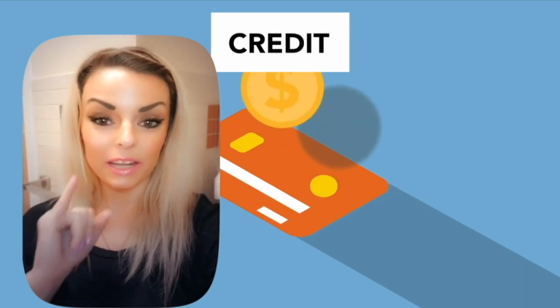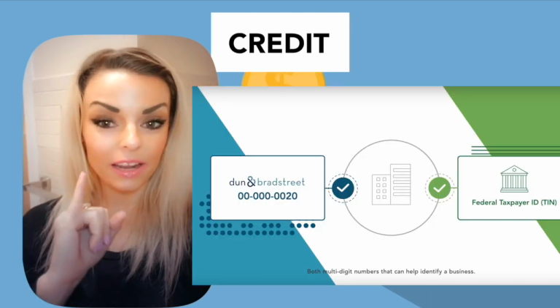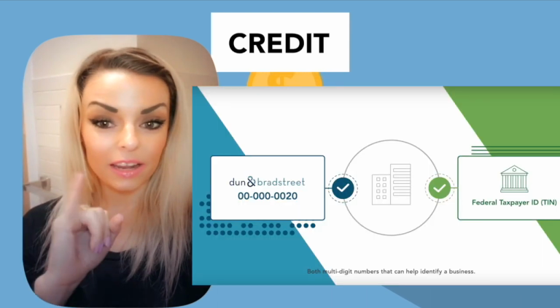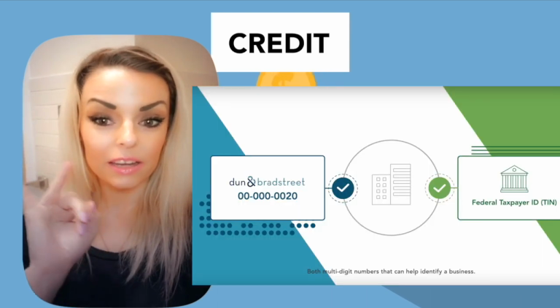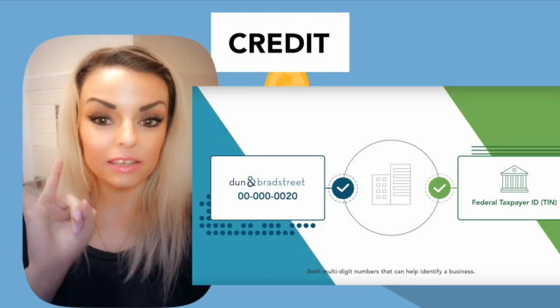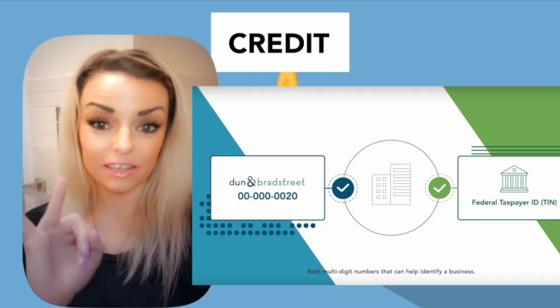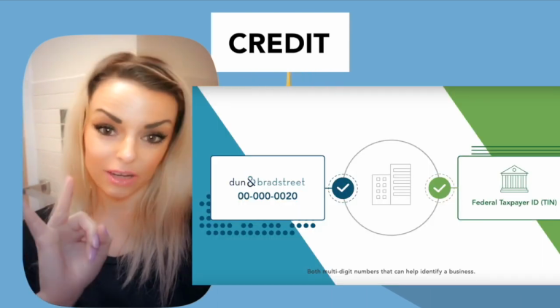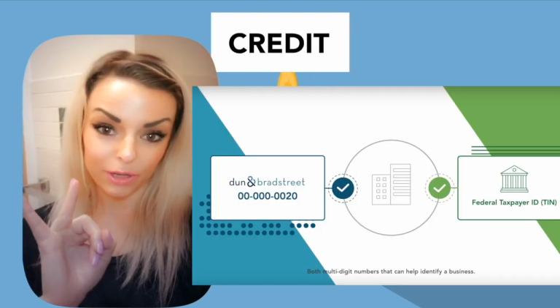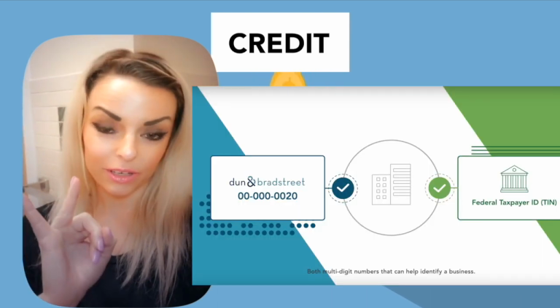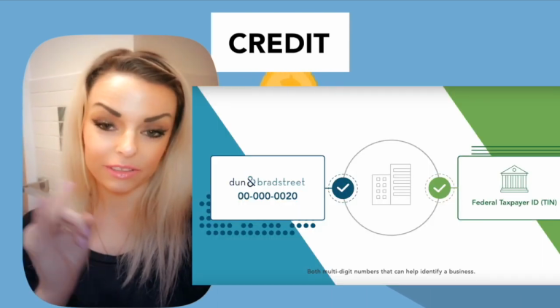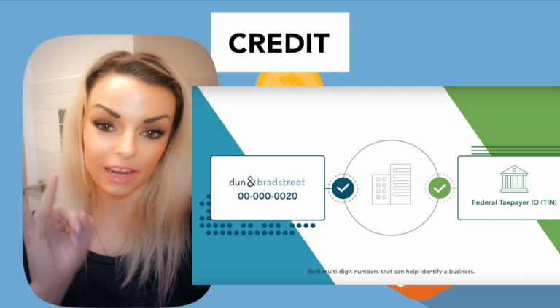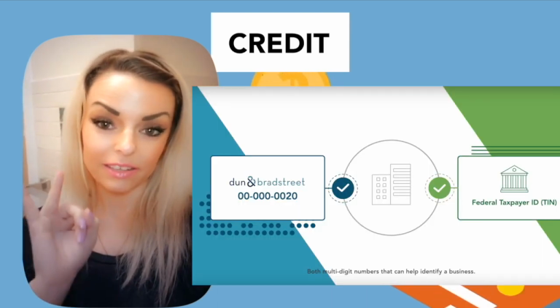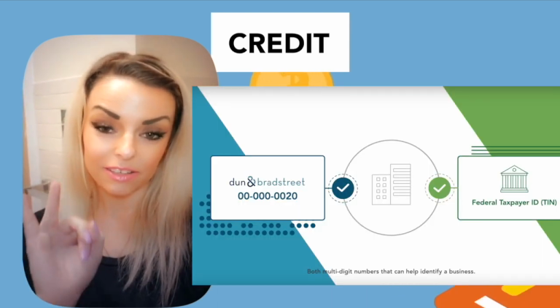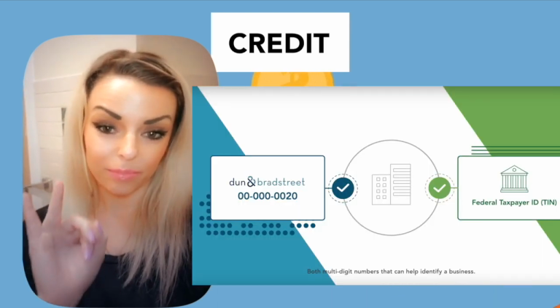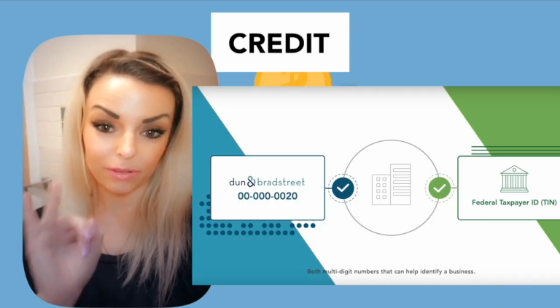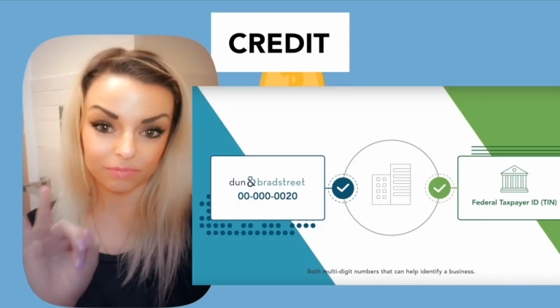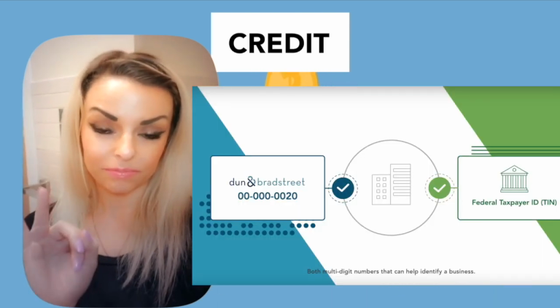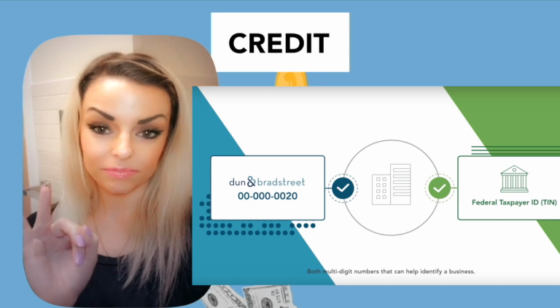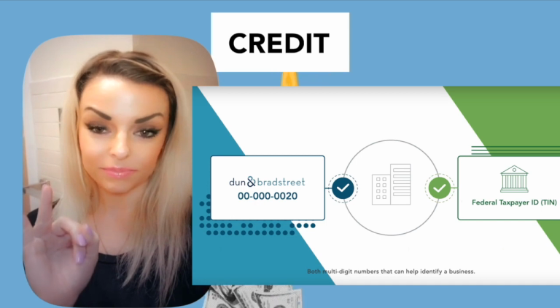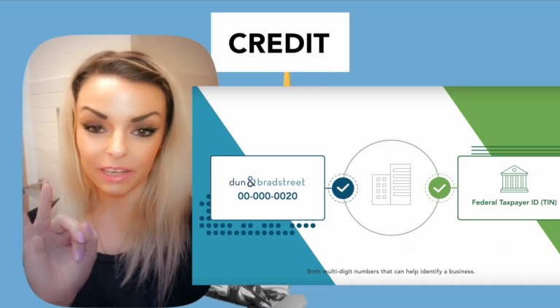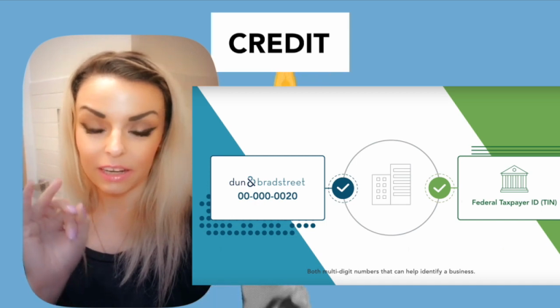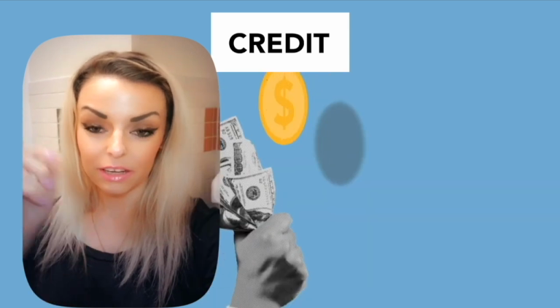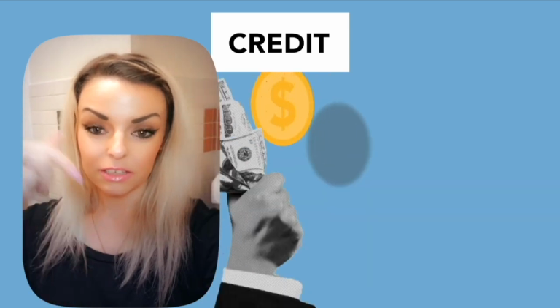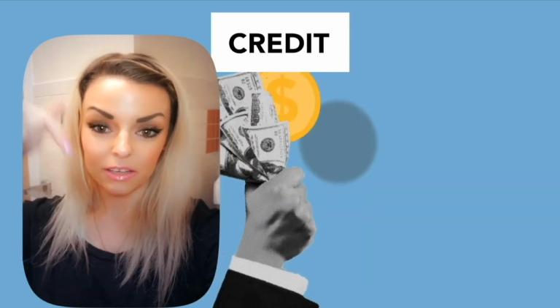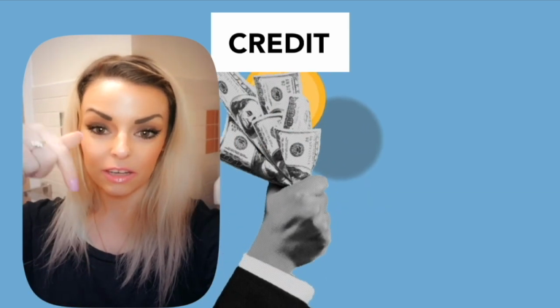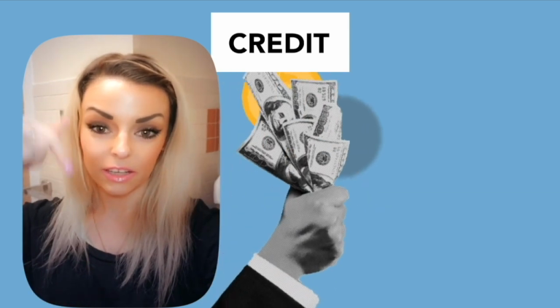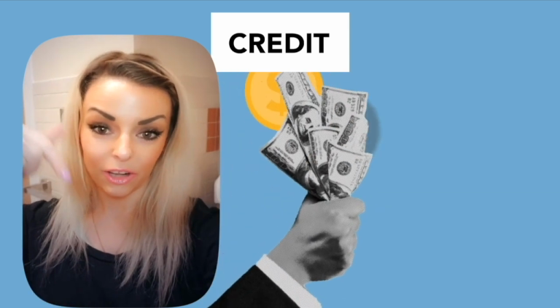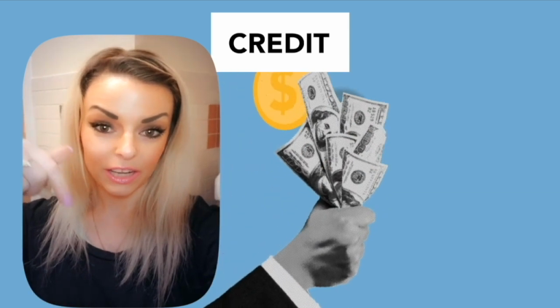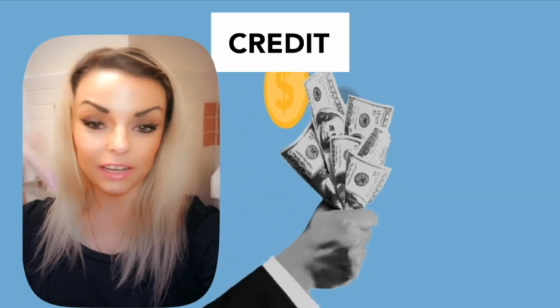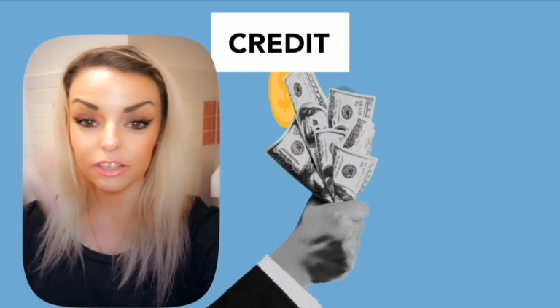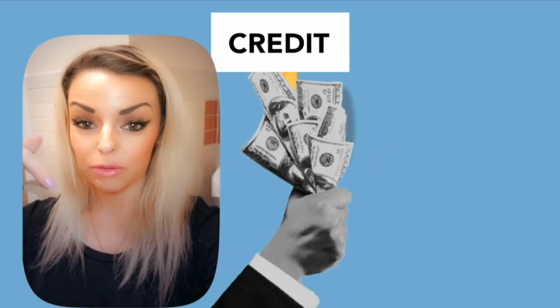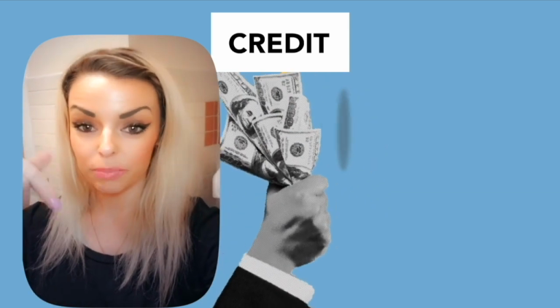So, EIN, DUNS number — paying for a DUNS number. Click on the link in the description below.